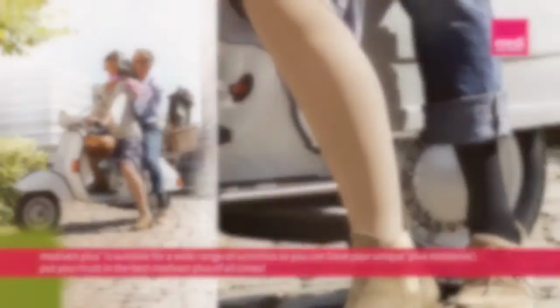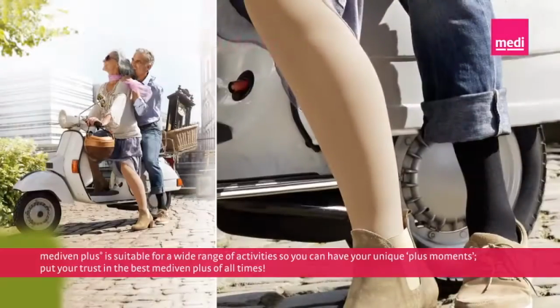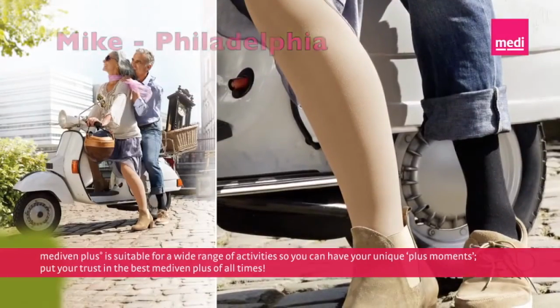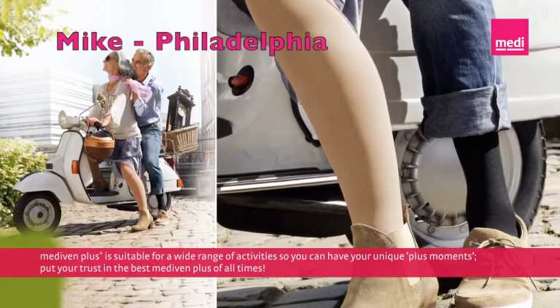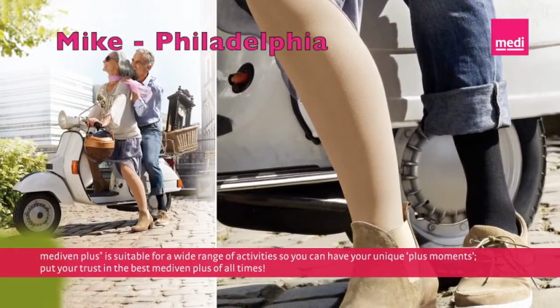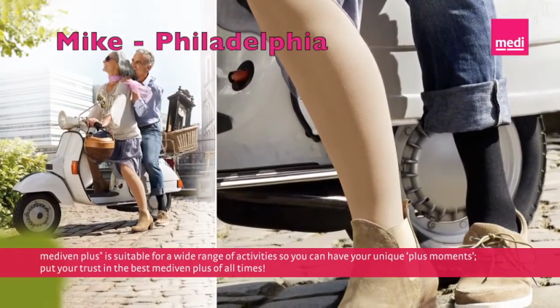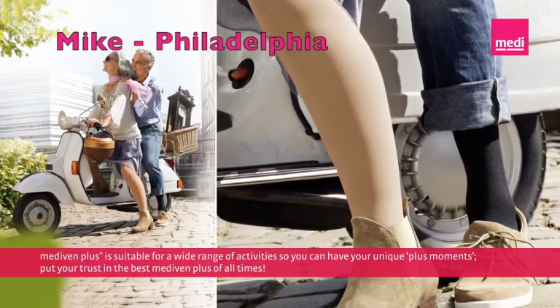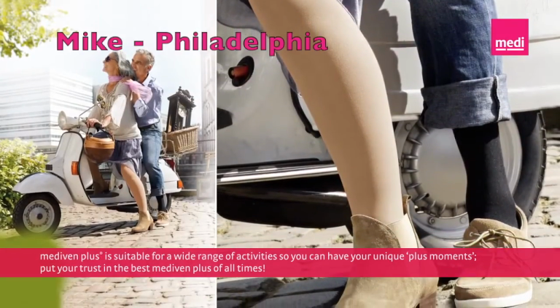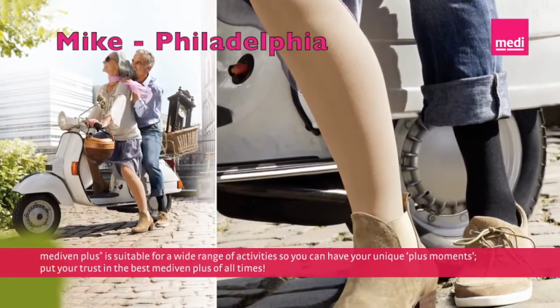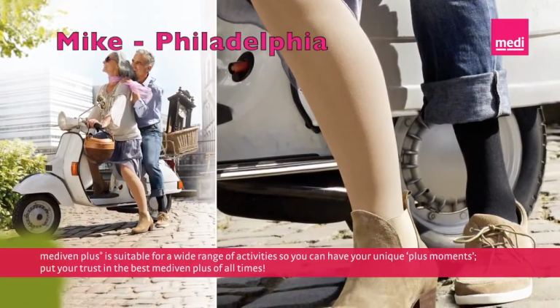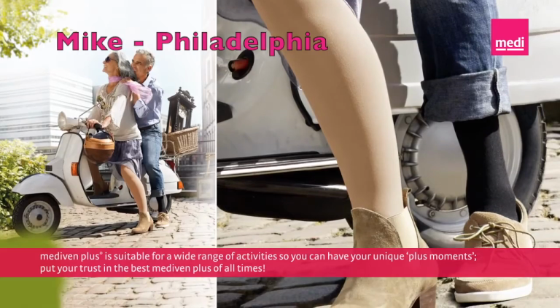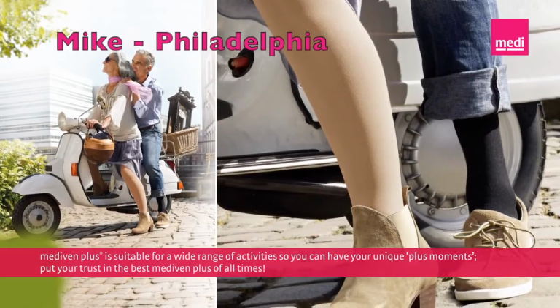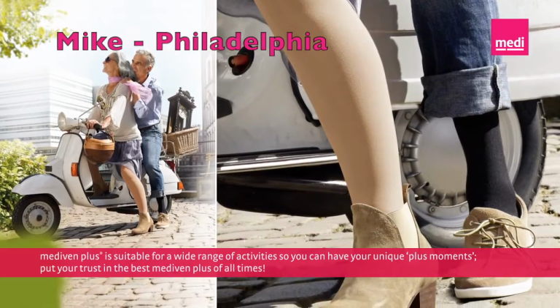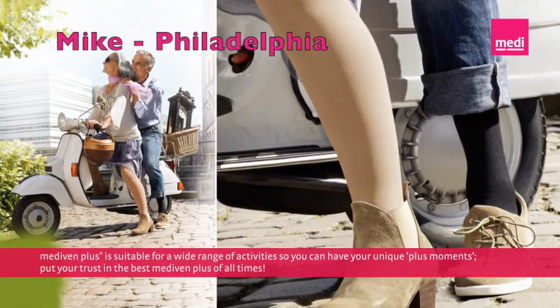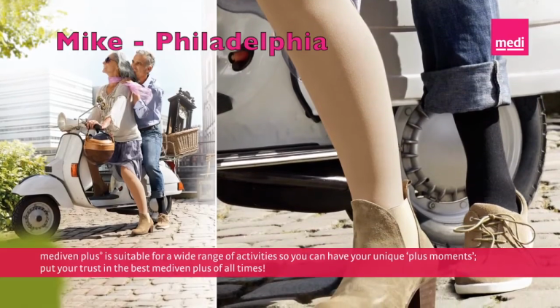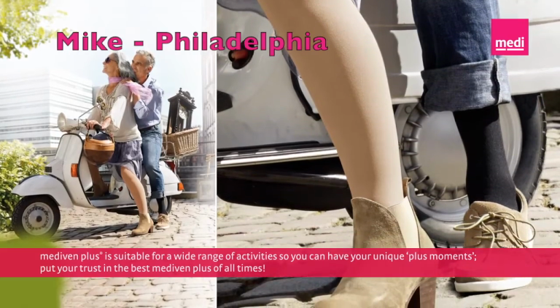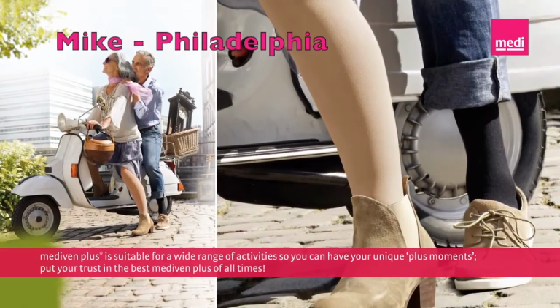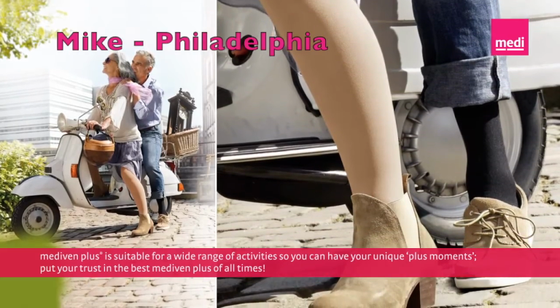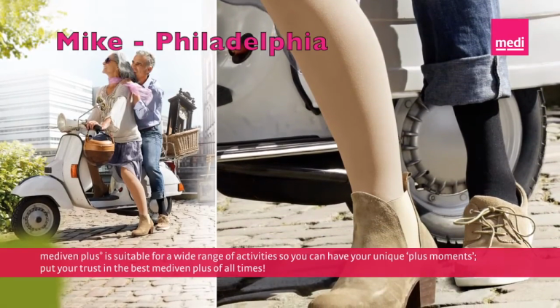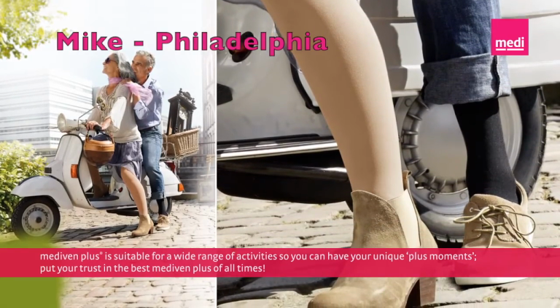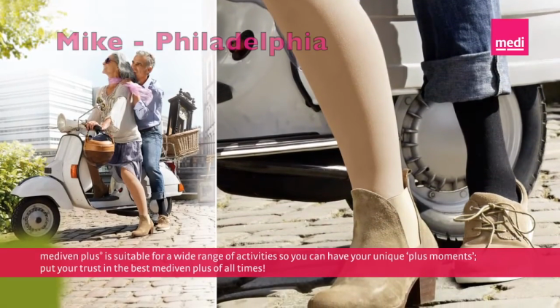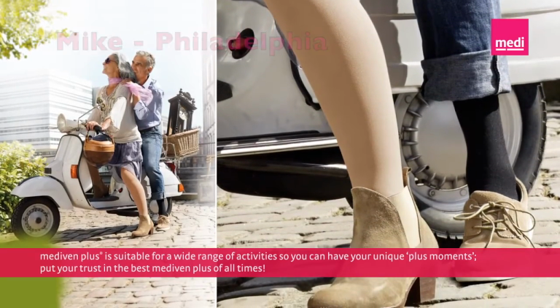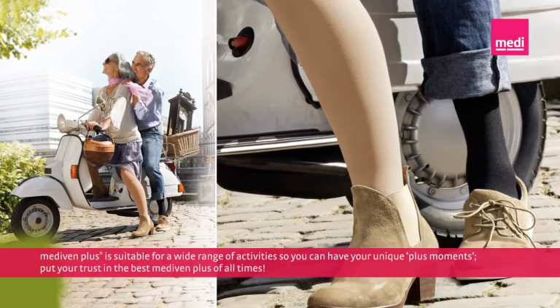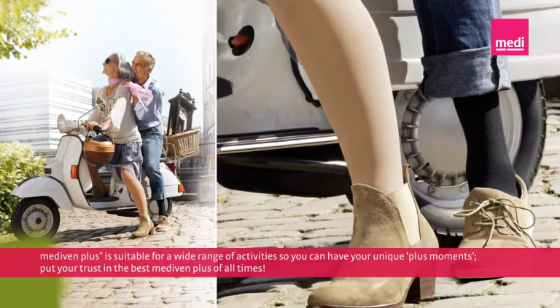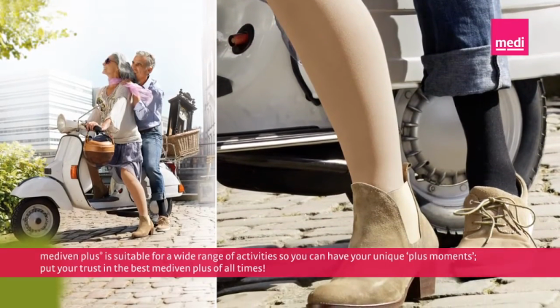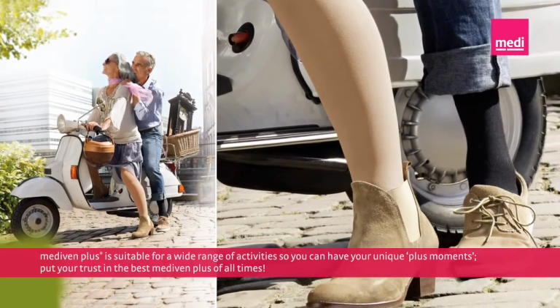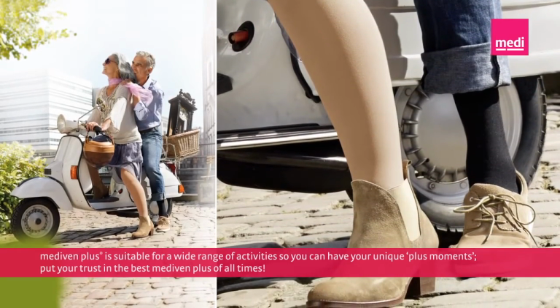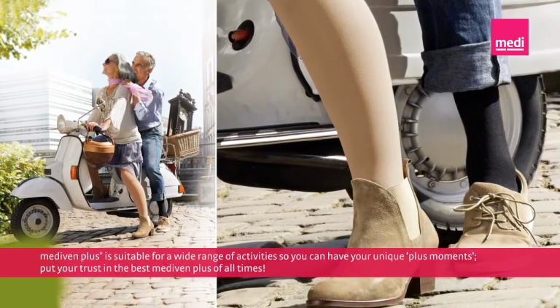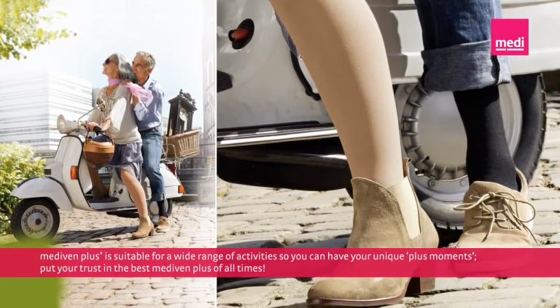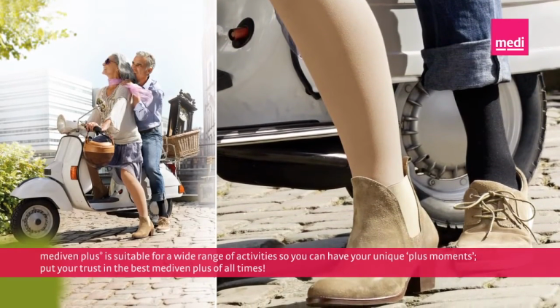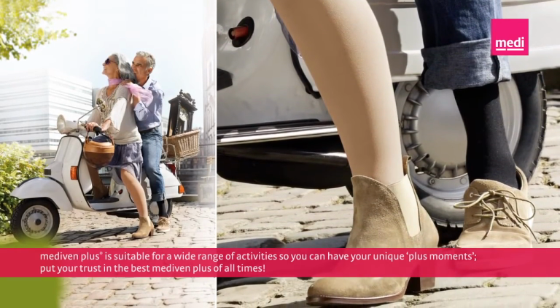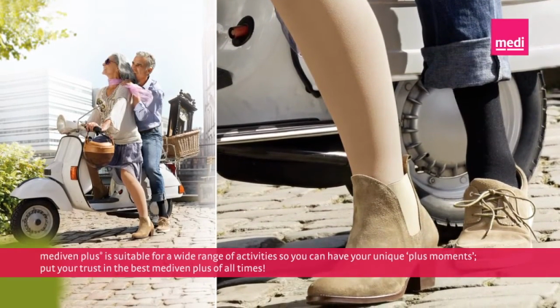I use compression to help manage my lymphedema when I travel. I also use a powder to protect my skin from irritation.